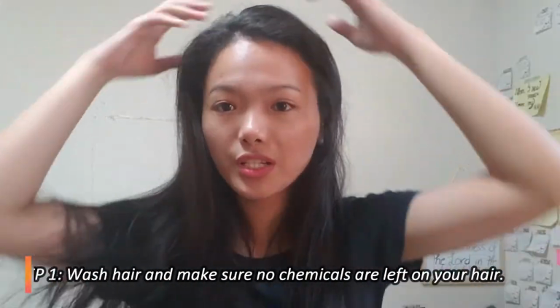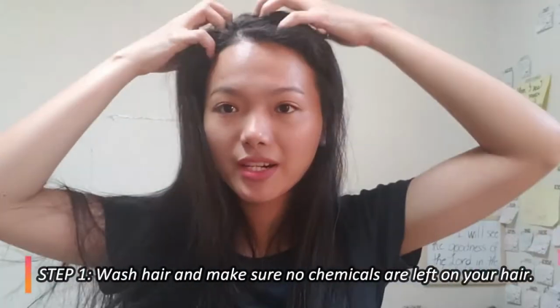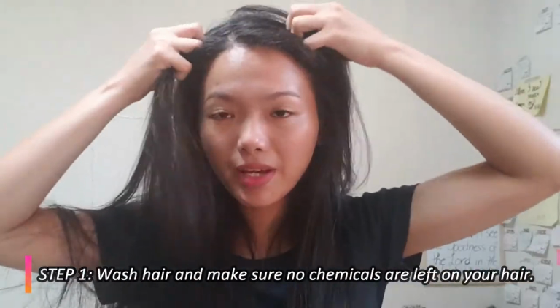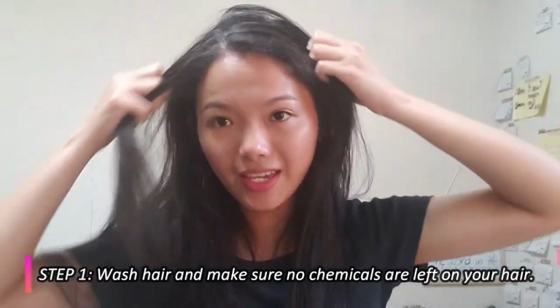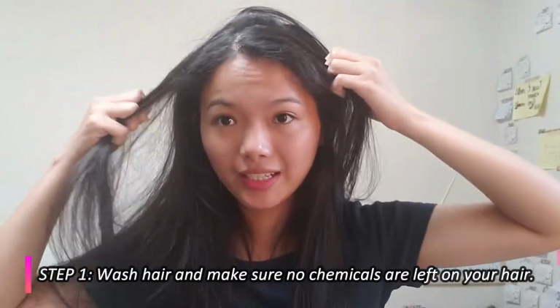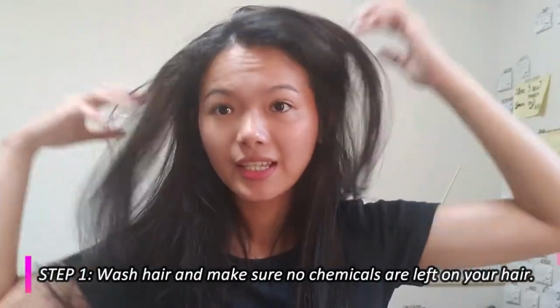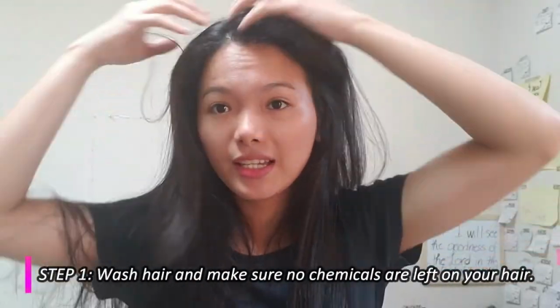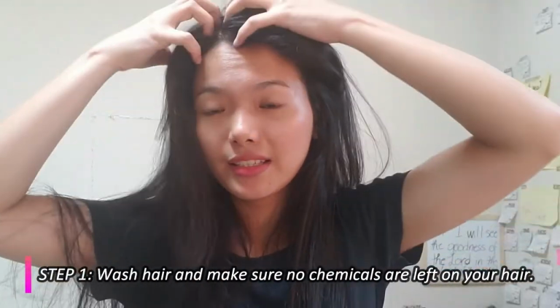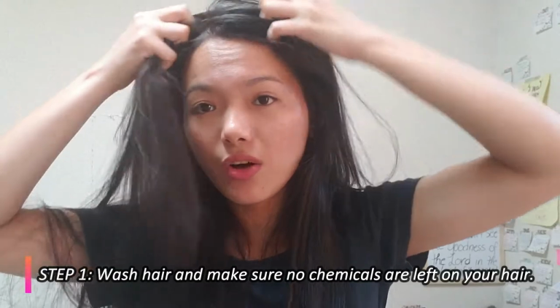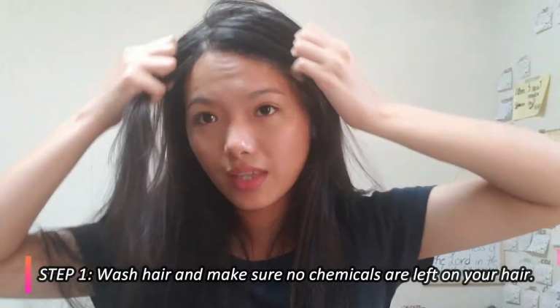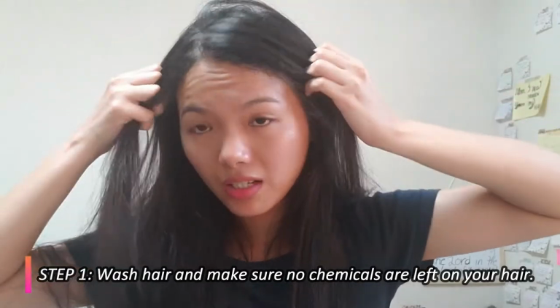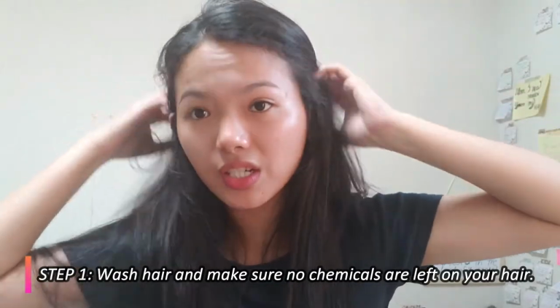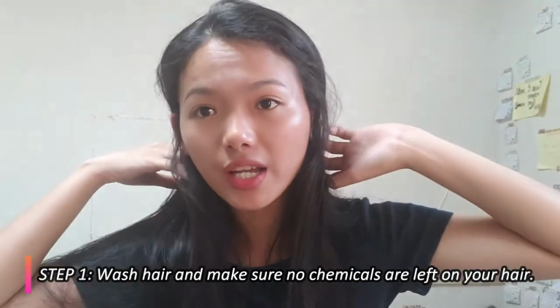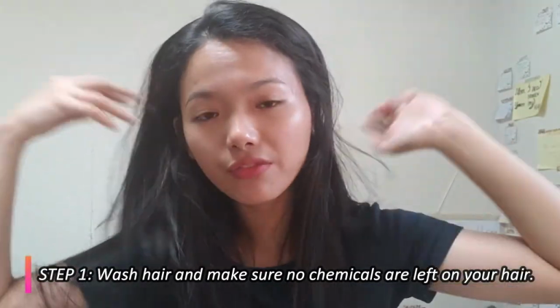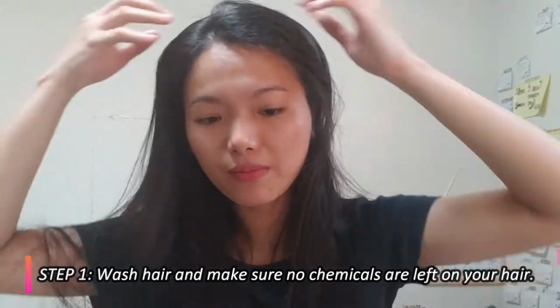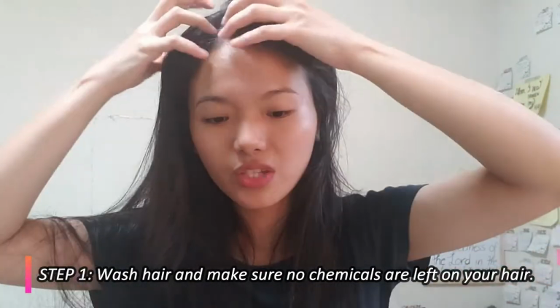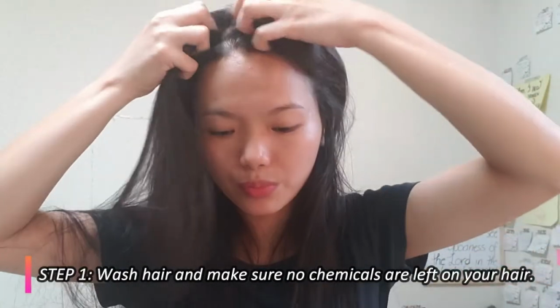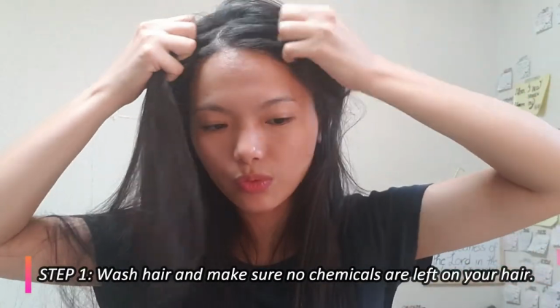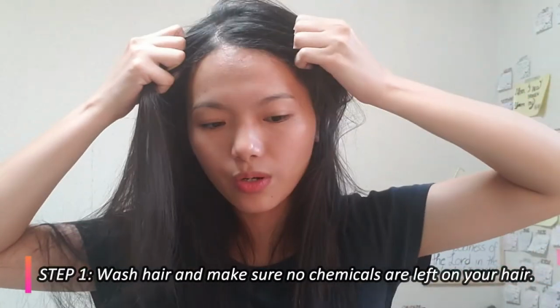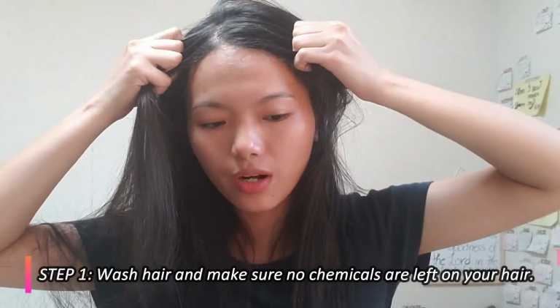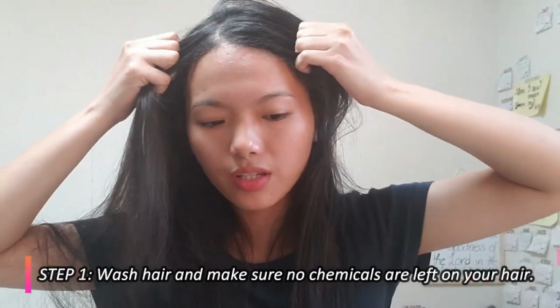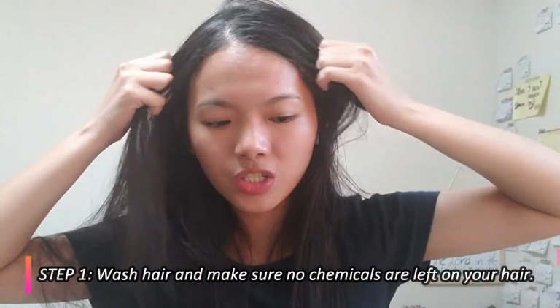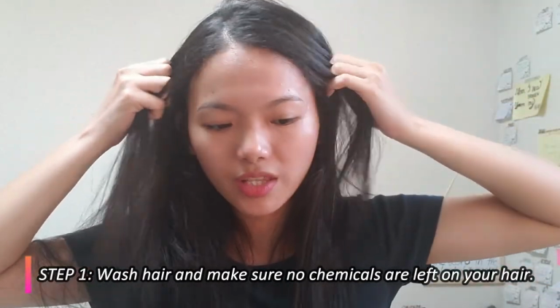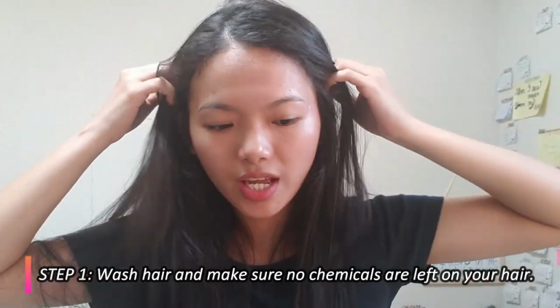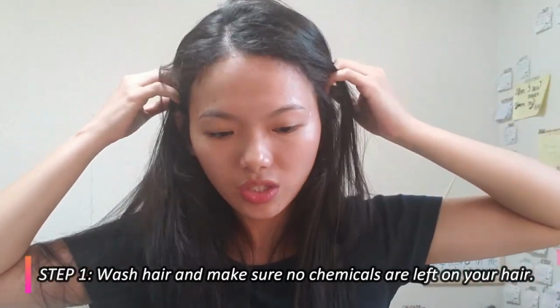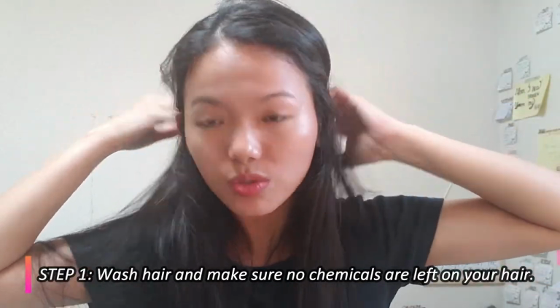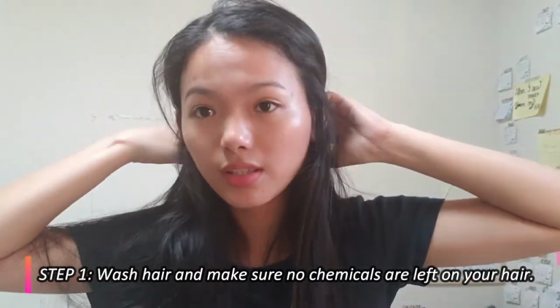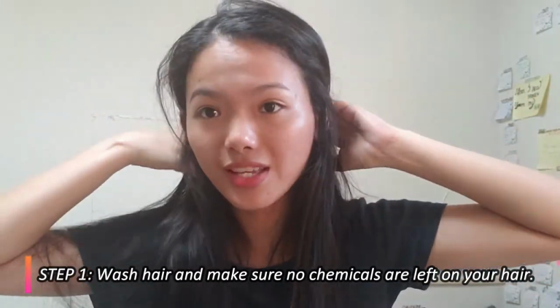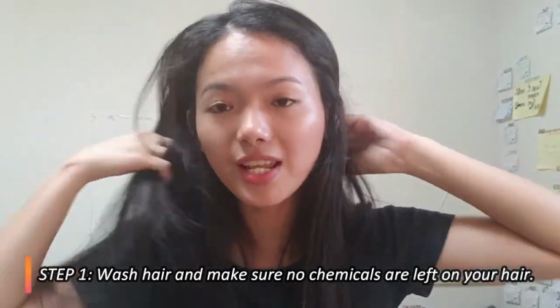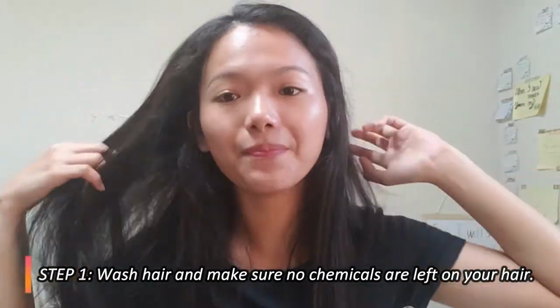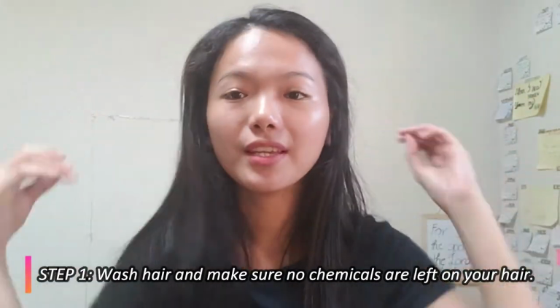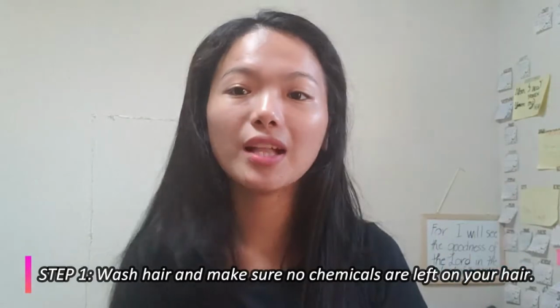First, I'm just going to wash my hair until all the chemicals from the shampoo or conditioner I used yesterday are gone.